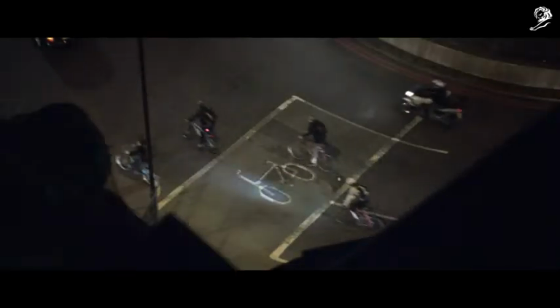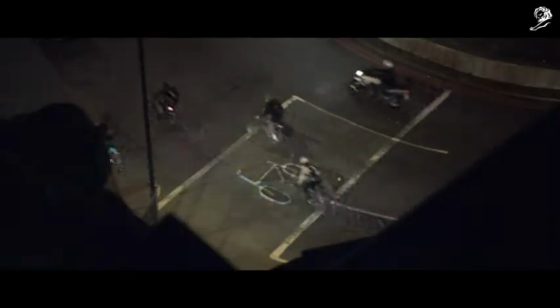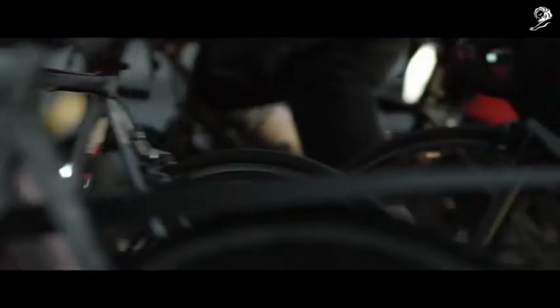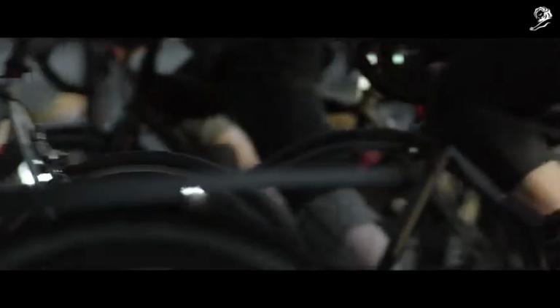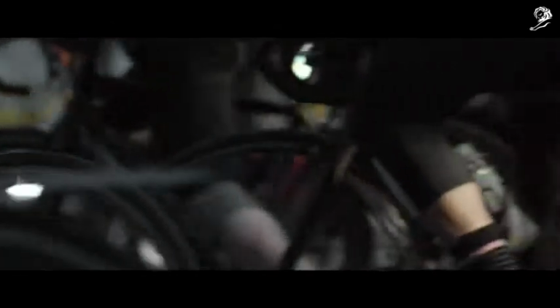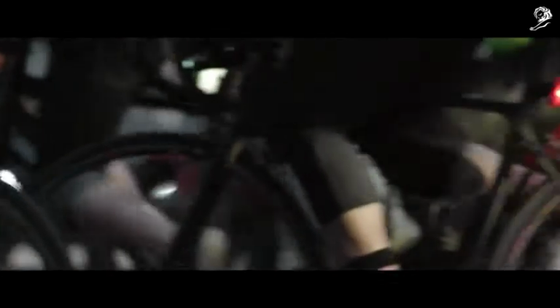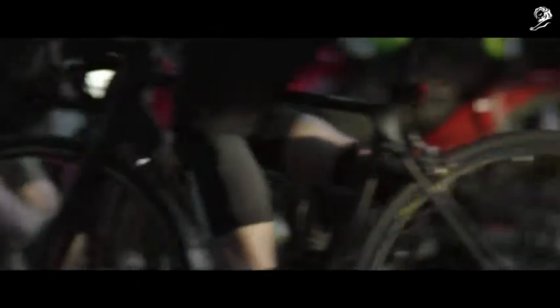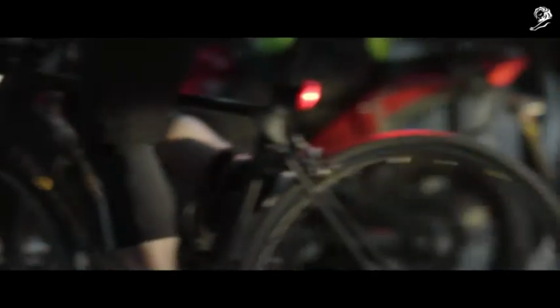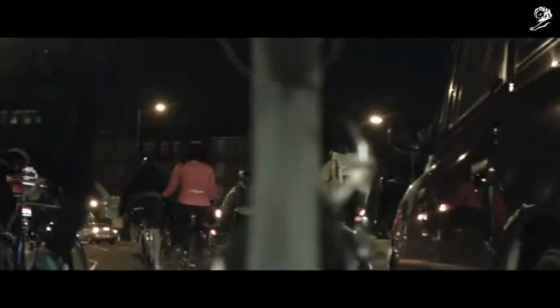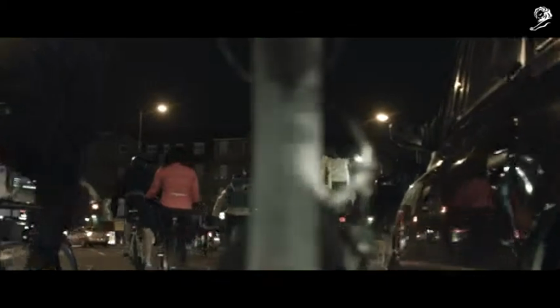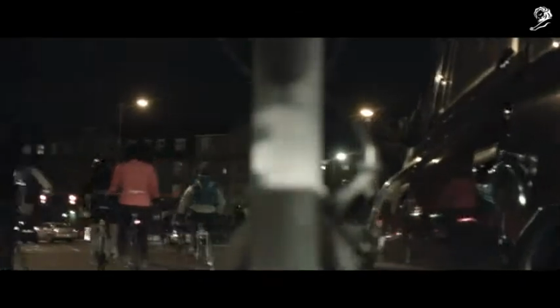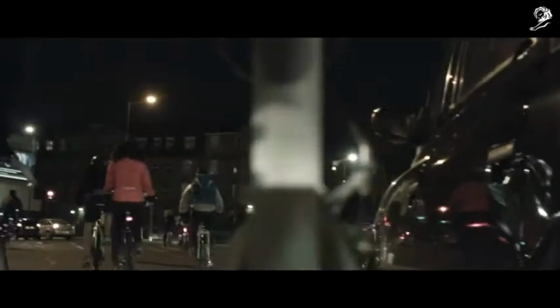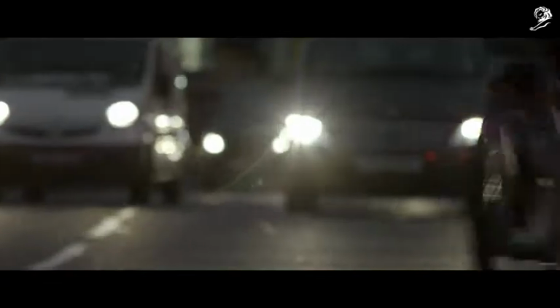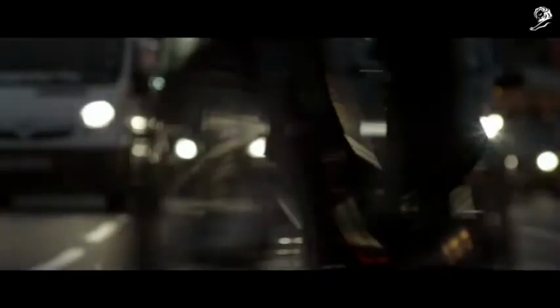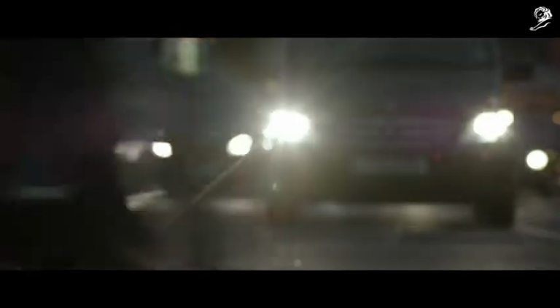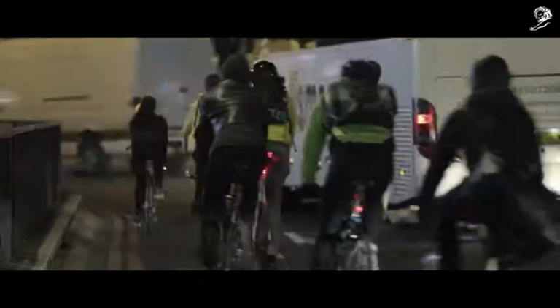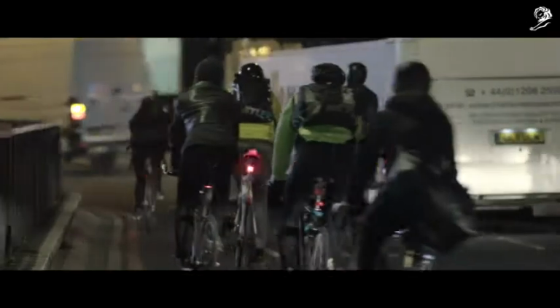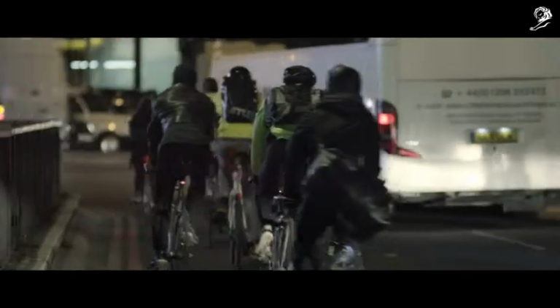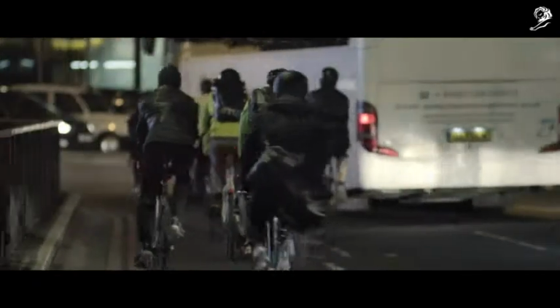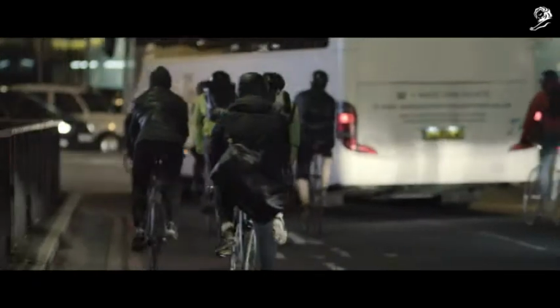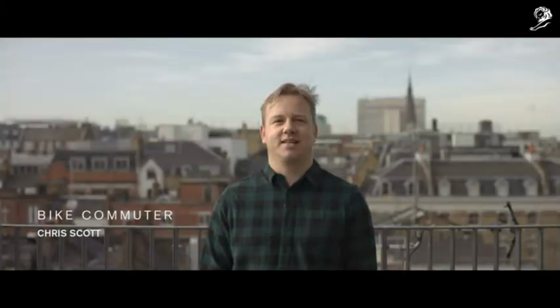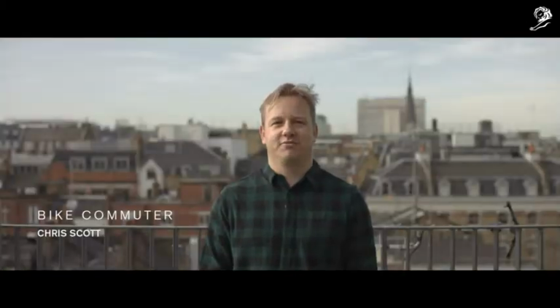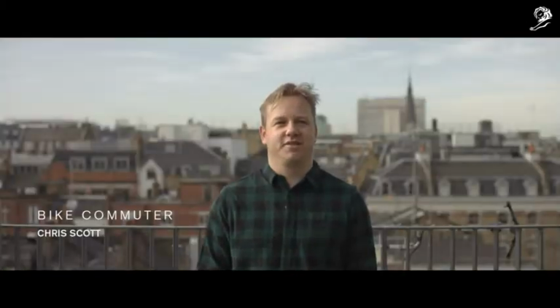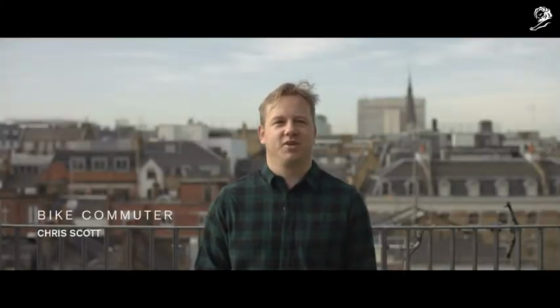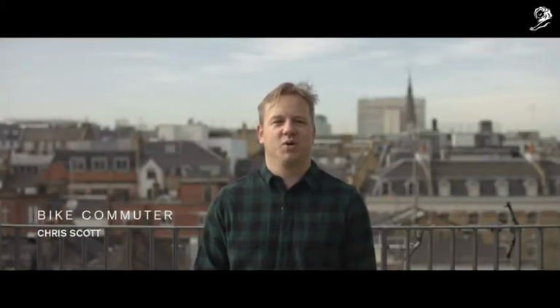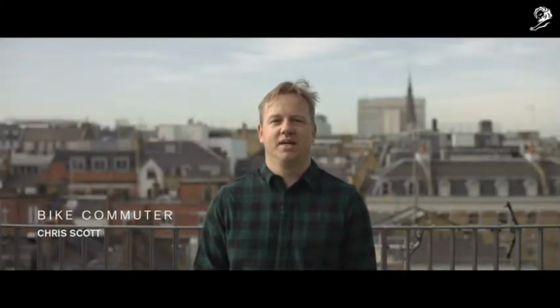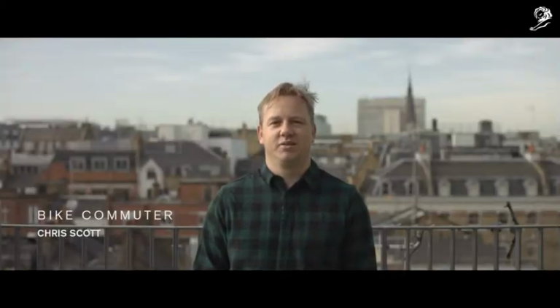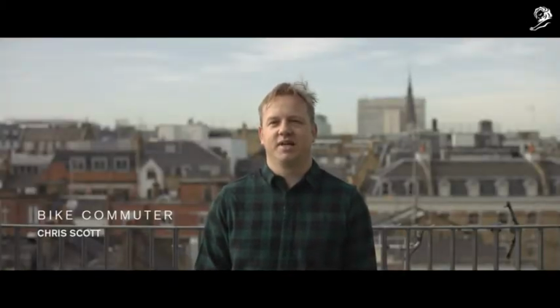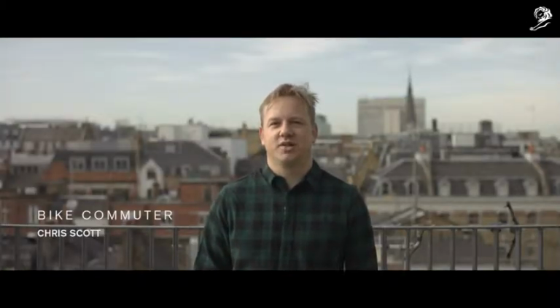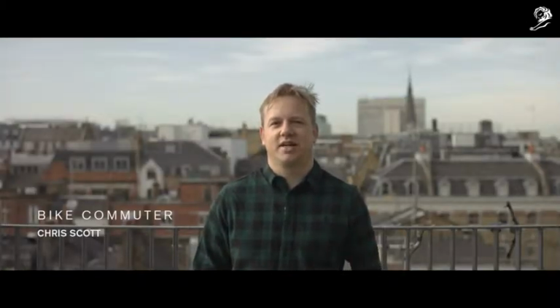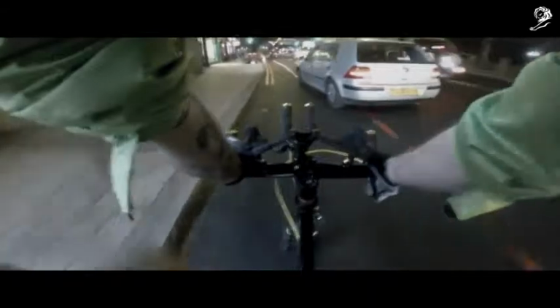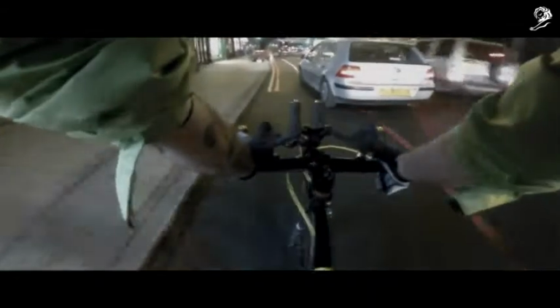Nearly every day something almost happens. You've kind of got to be able to second guess the taxi in front of you or the pedestrians coming up.